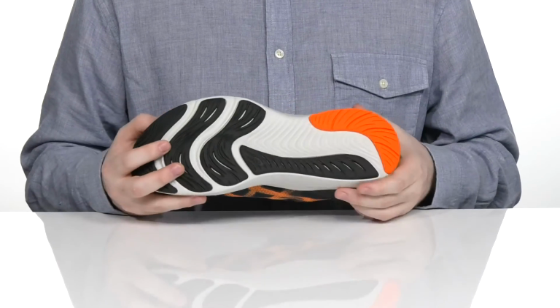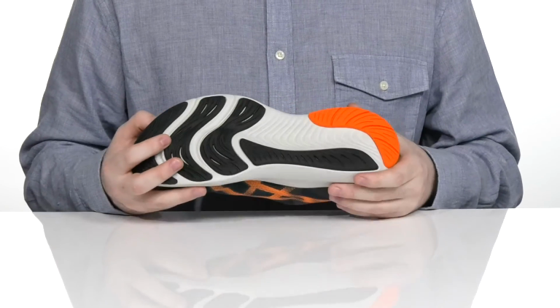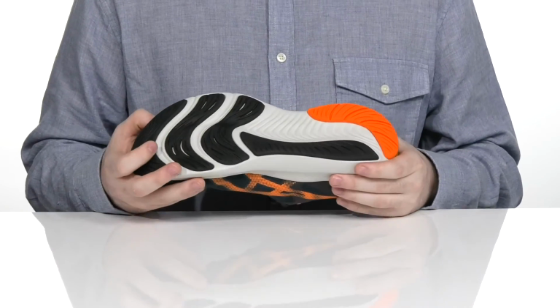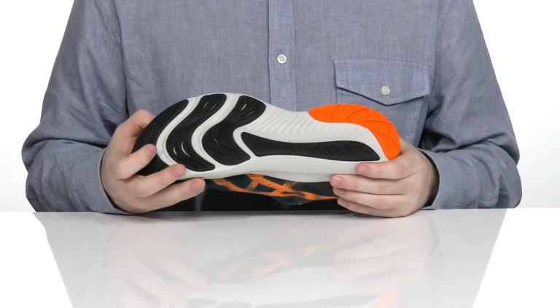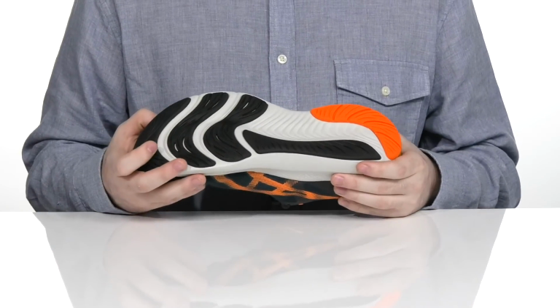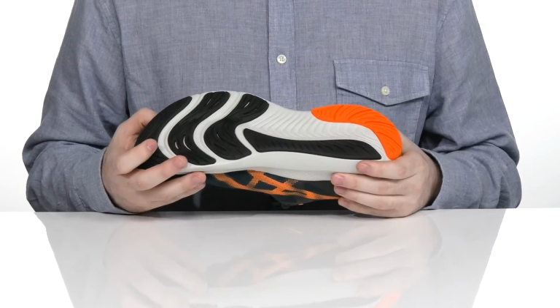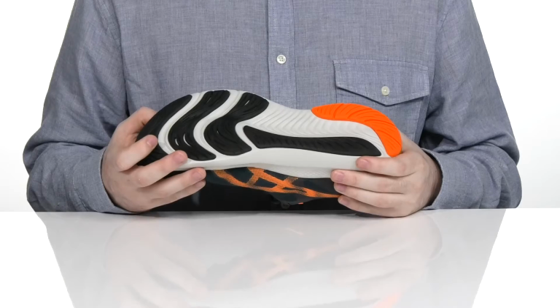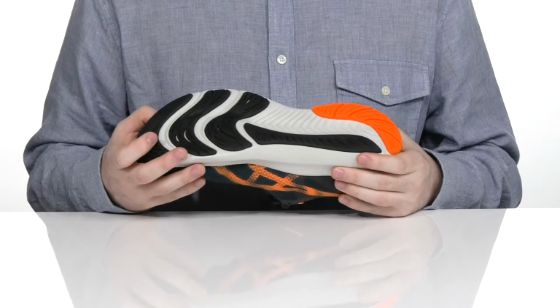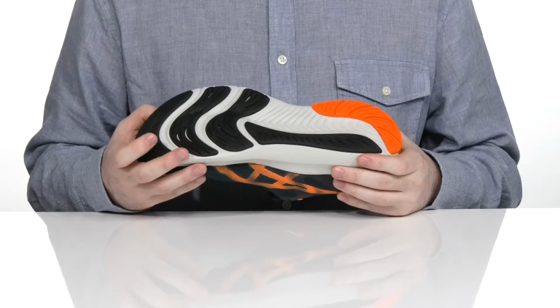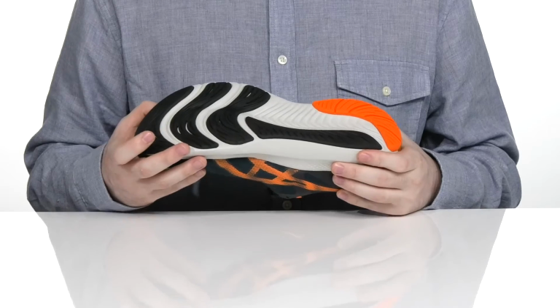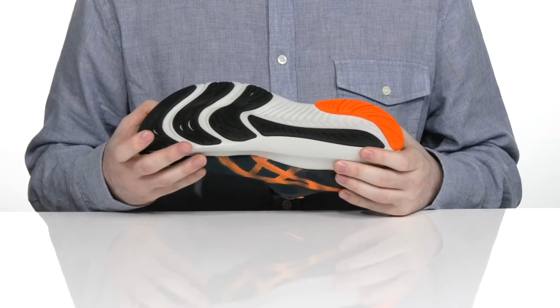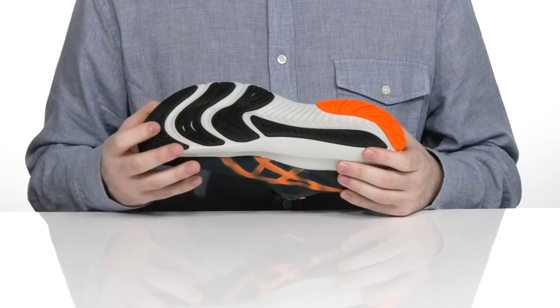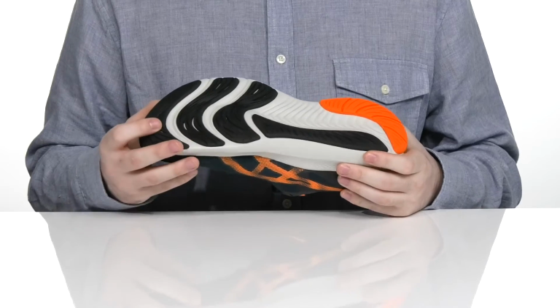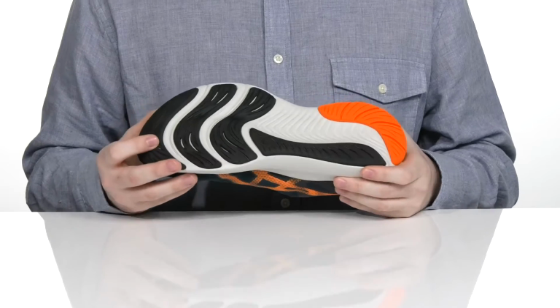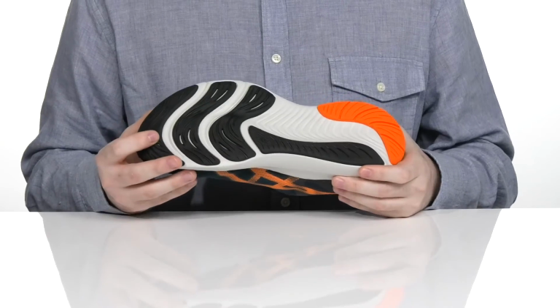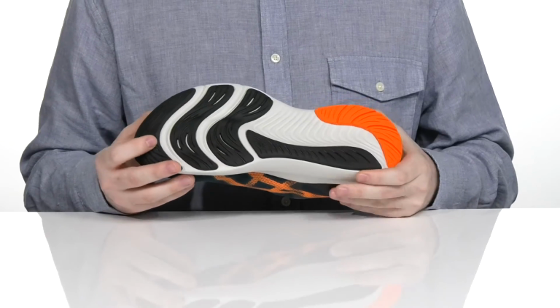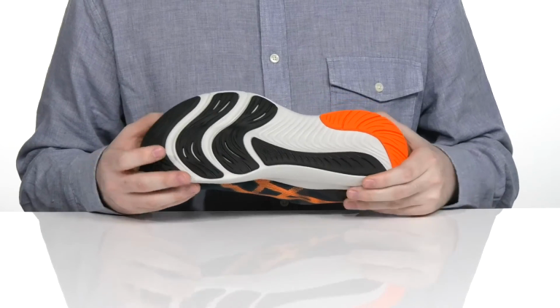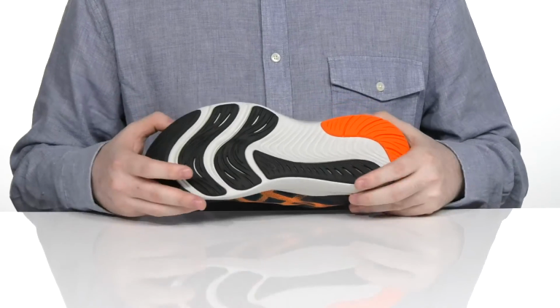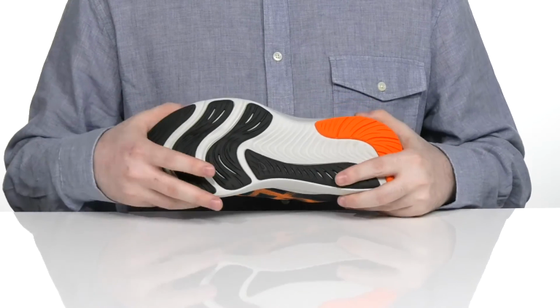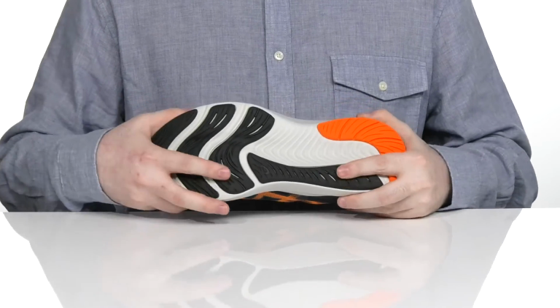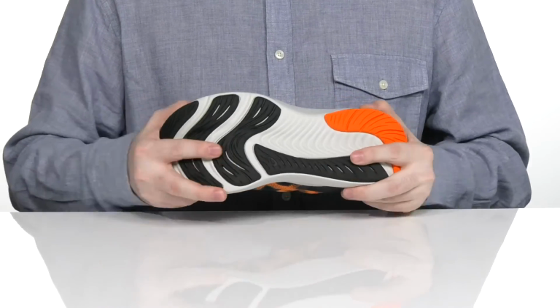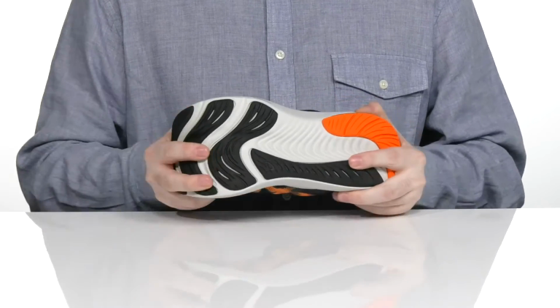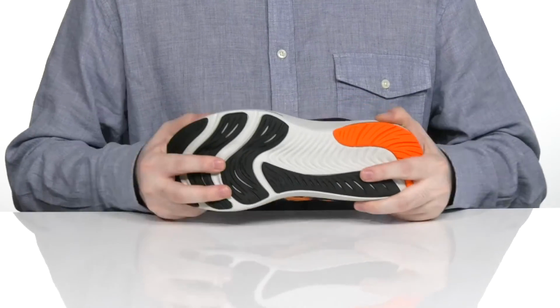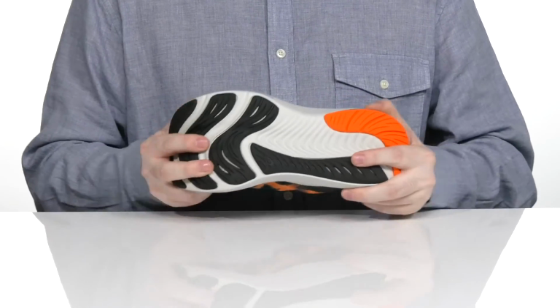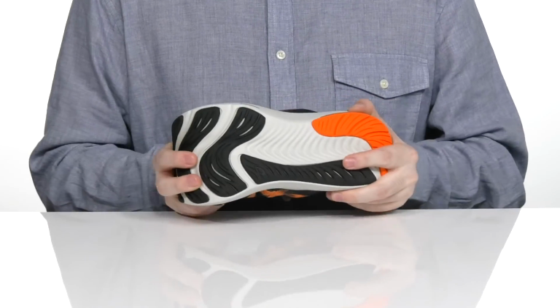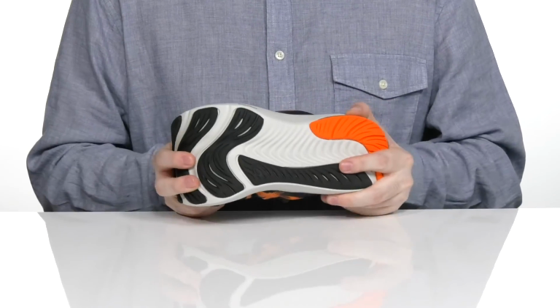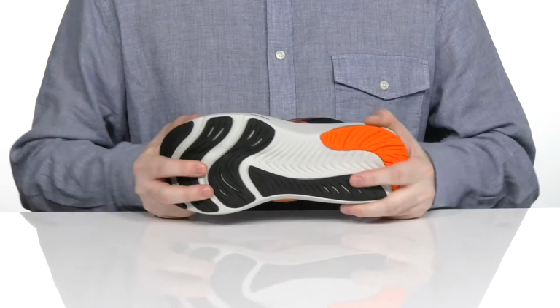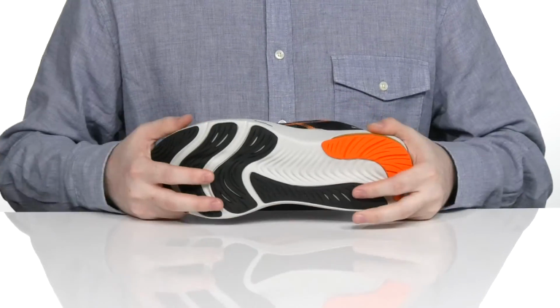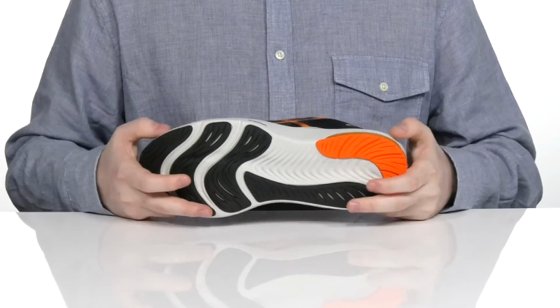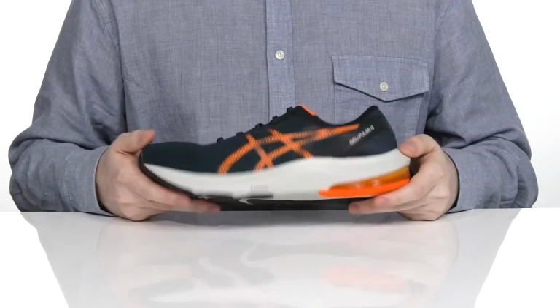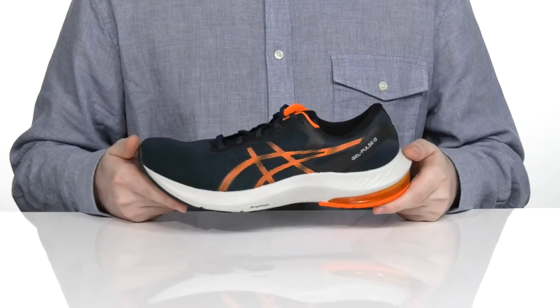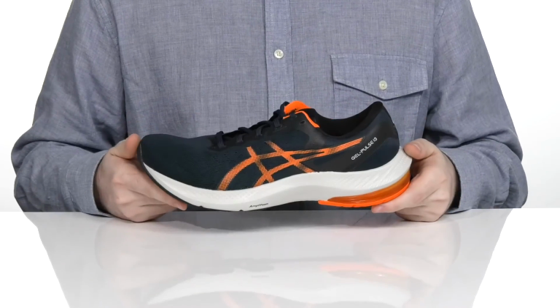The outsole is durable rubber with a non-marking style, and it's got lots of flex to keep you on the move.